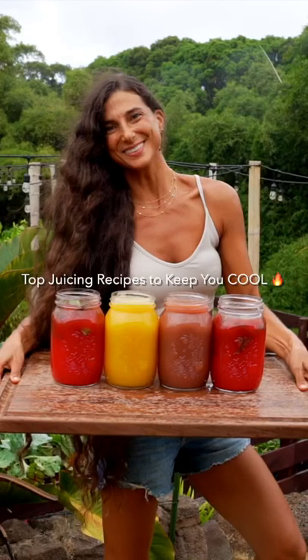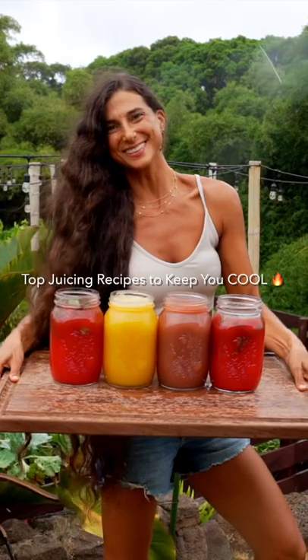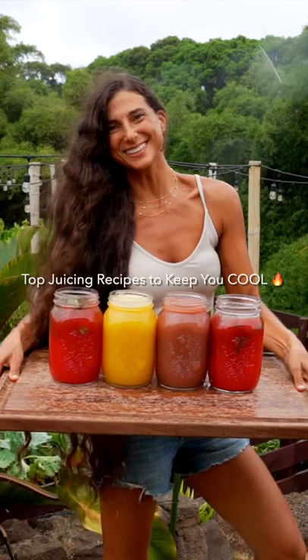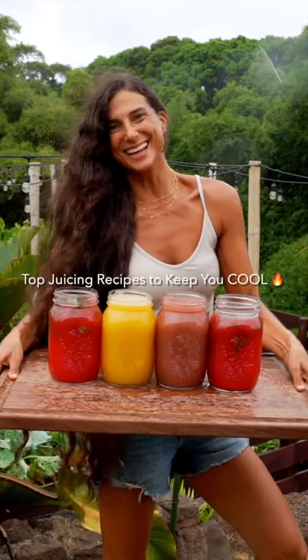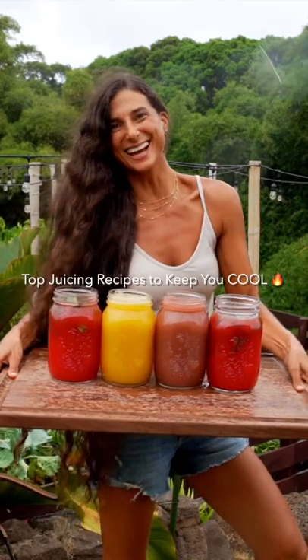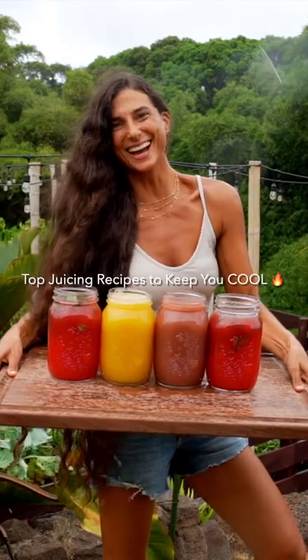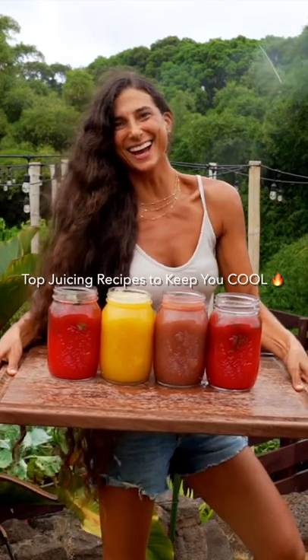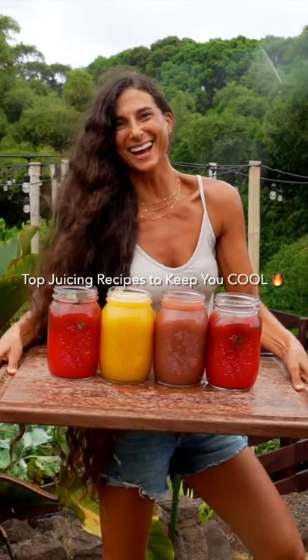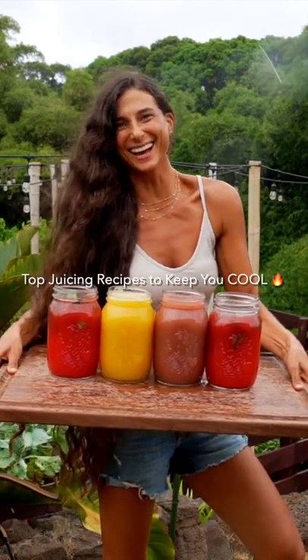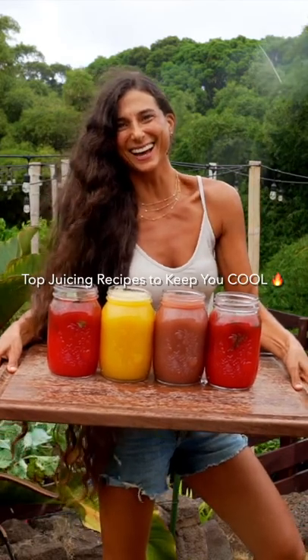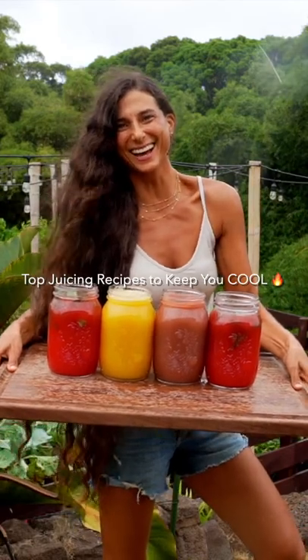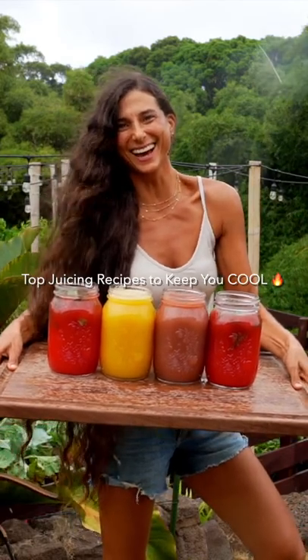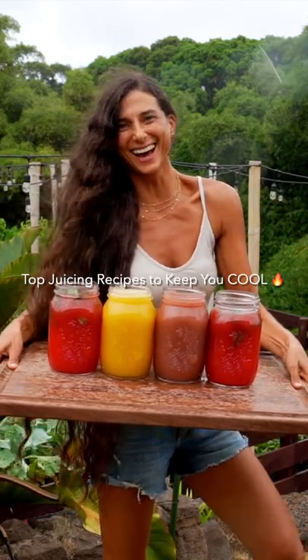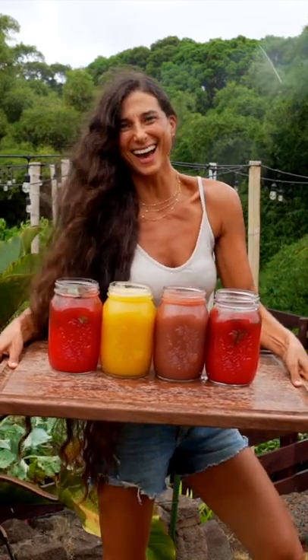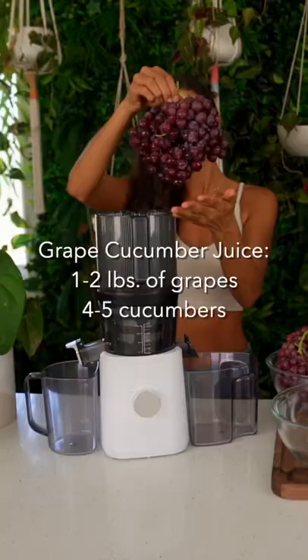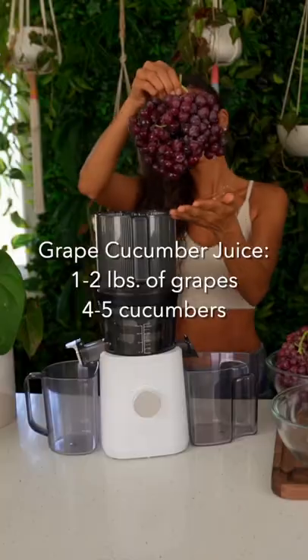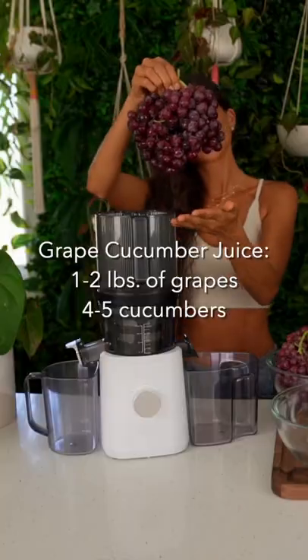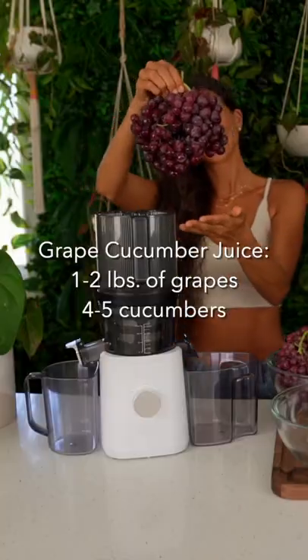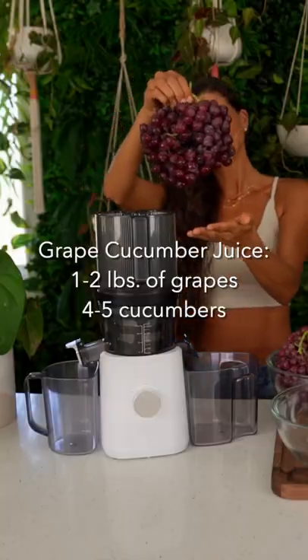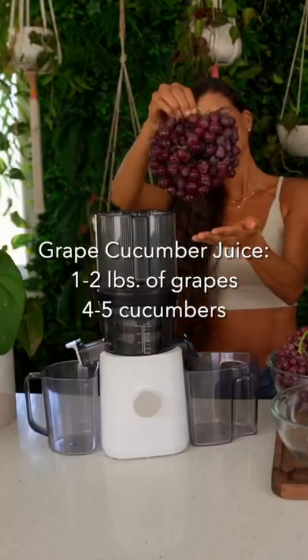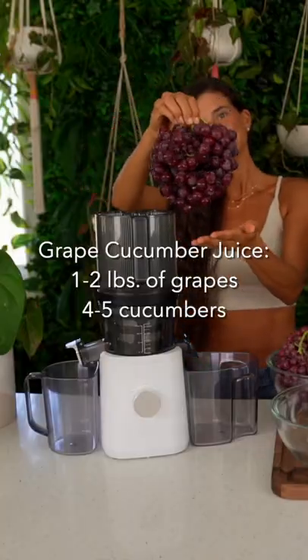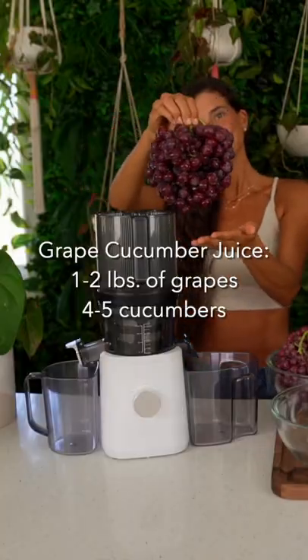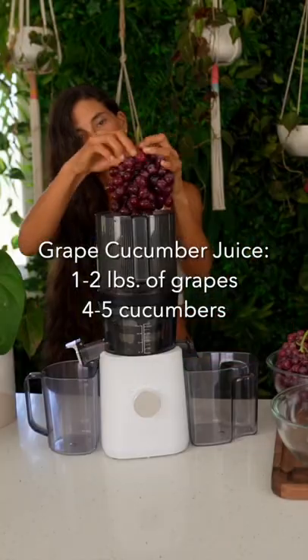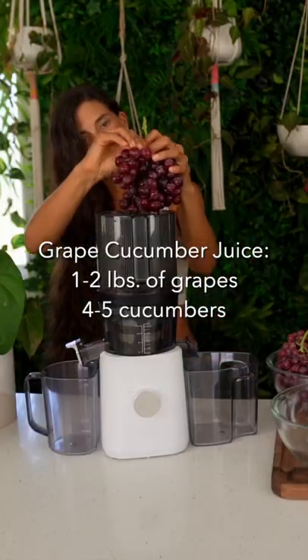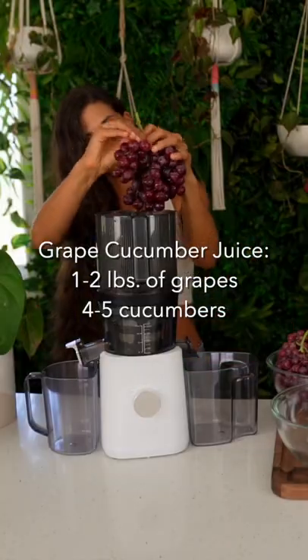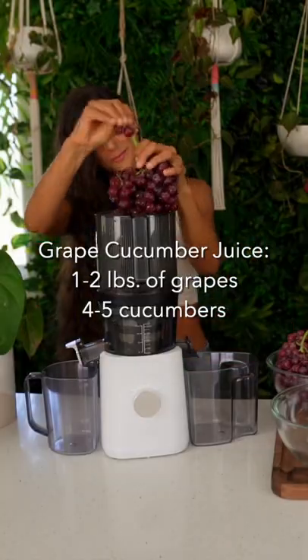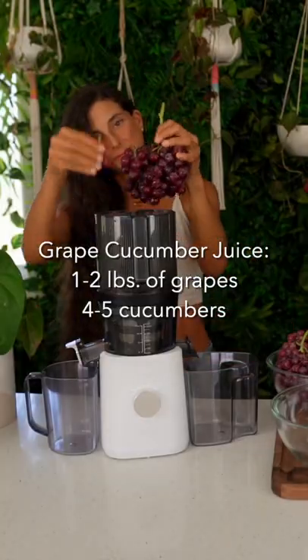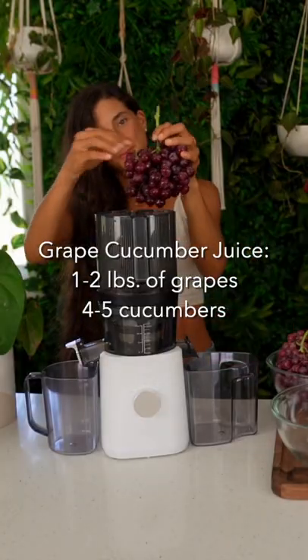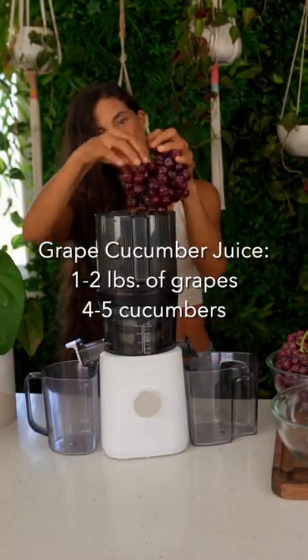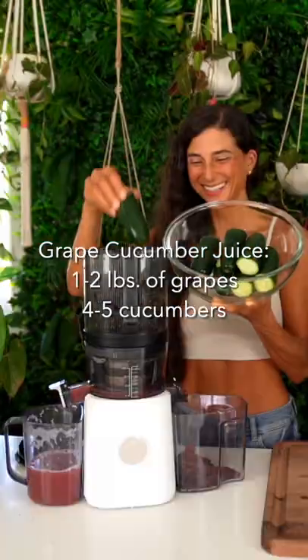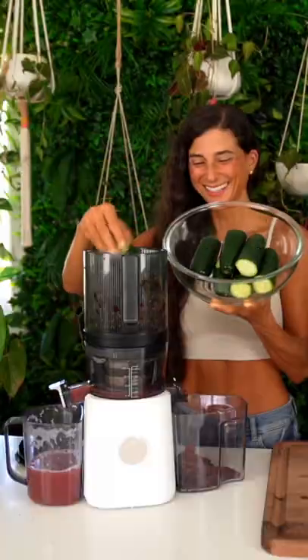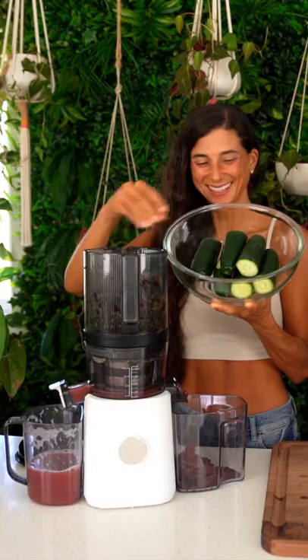These are my favorite juicing recipes to help you cool off in this hot summer heat. Save these recipes.